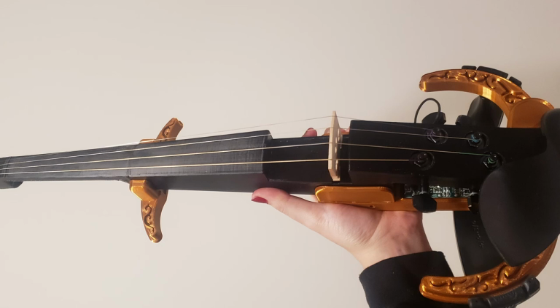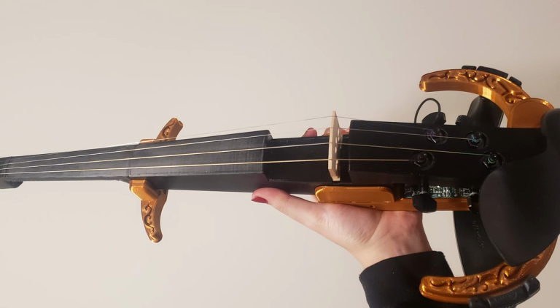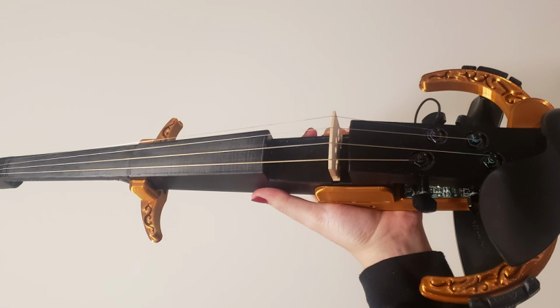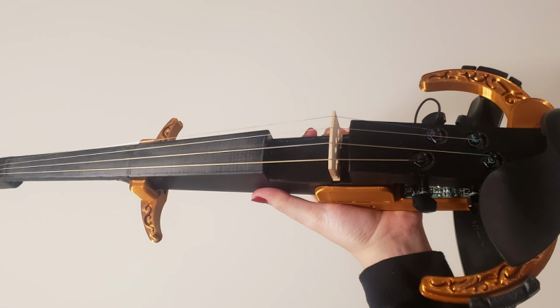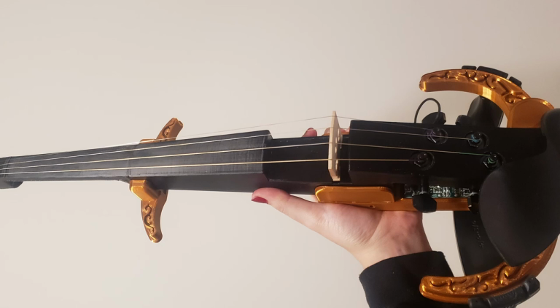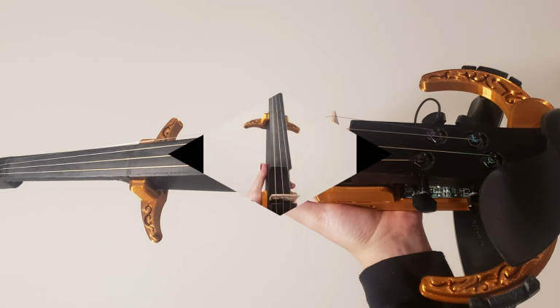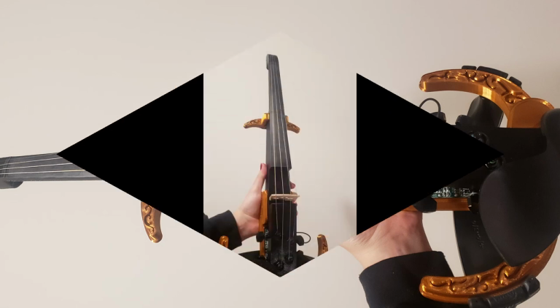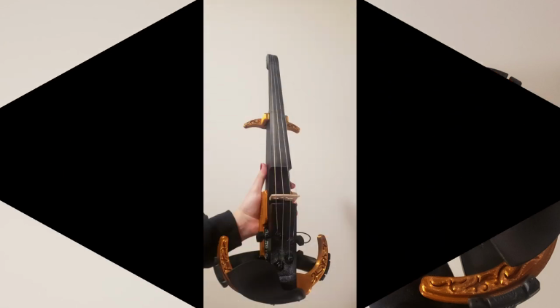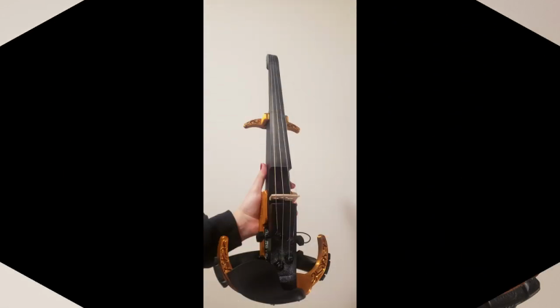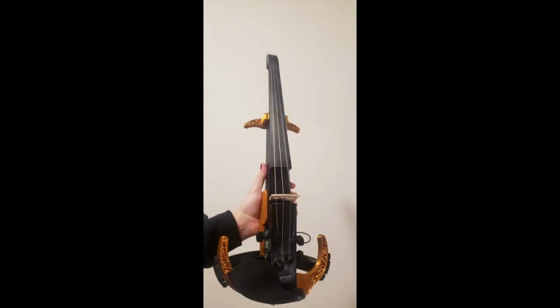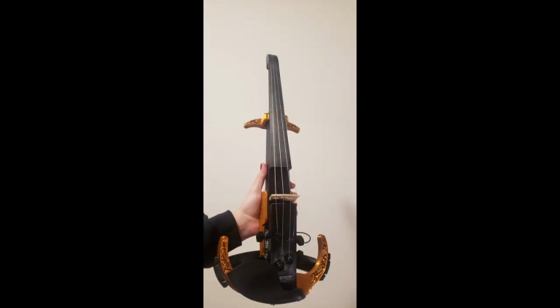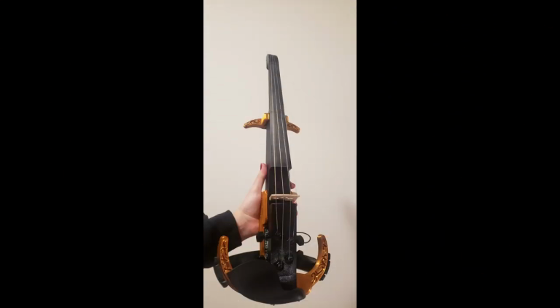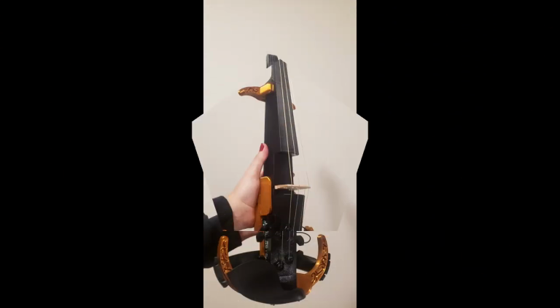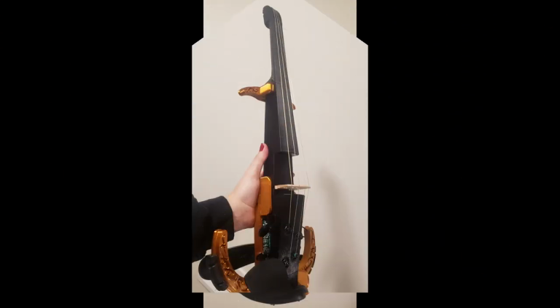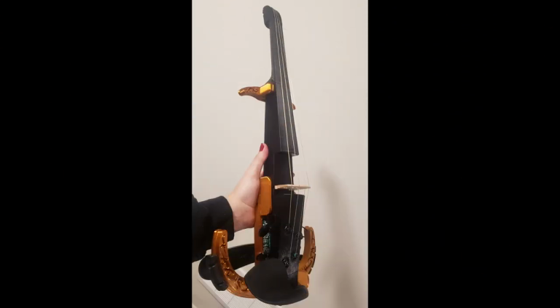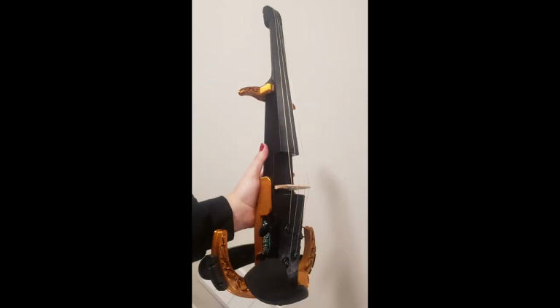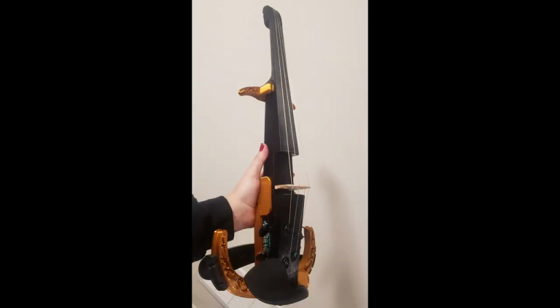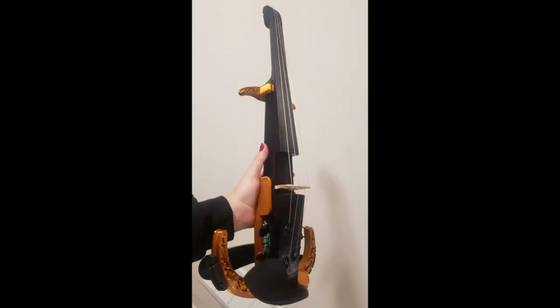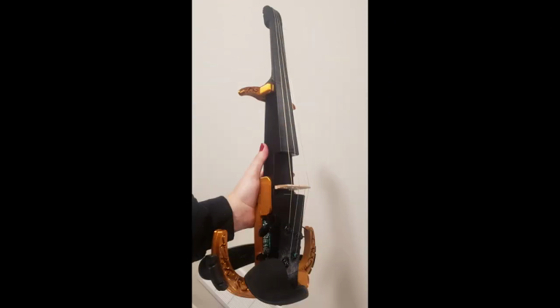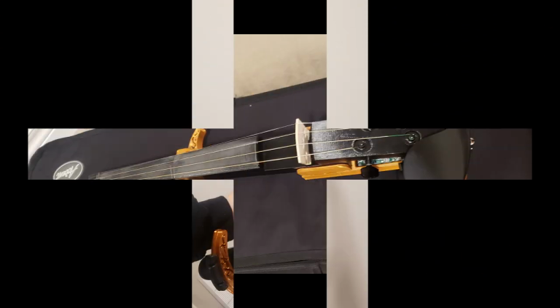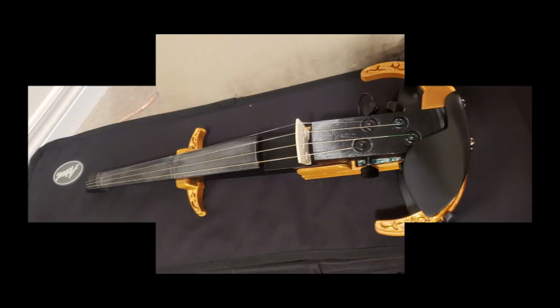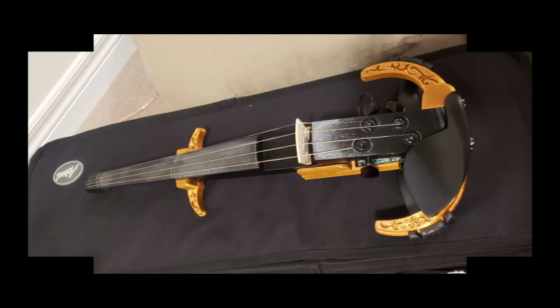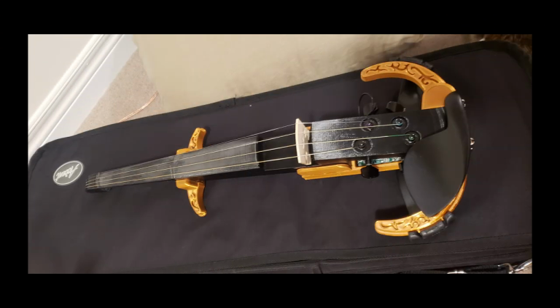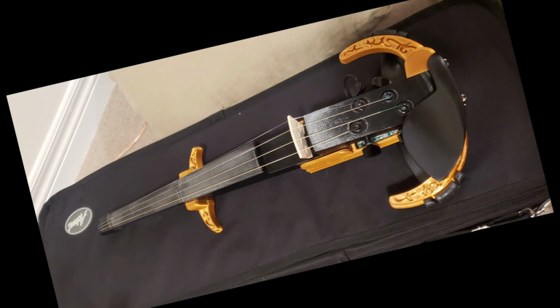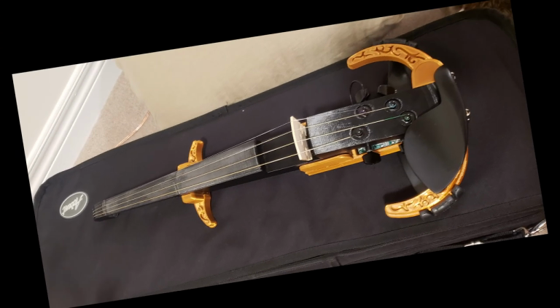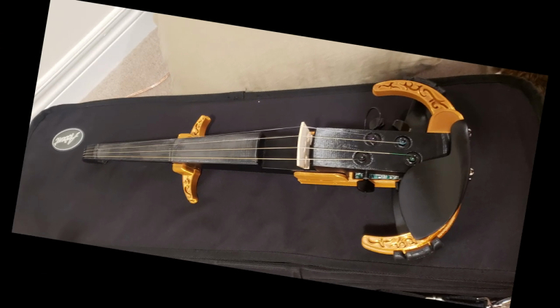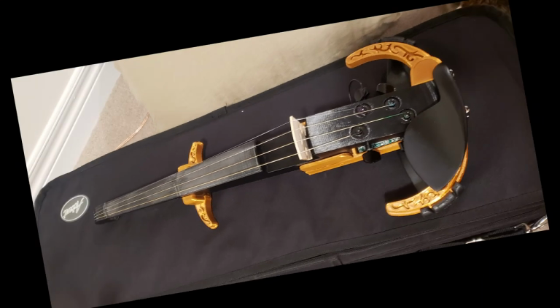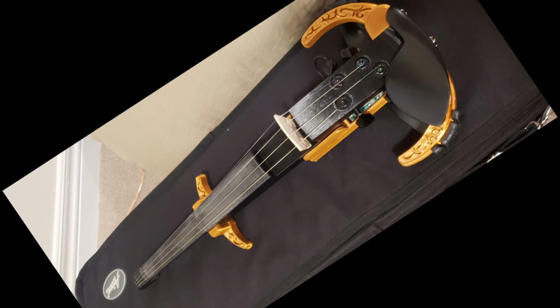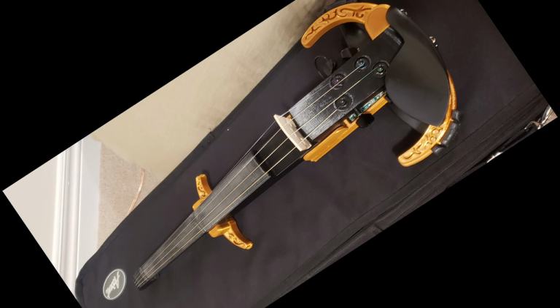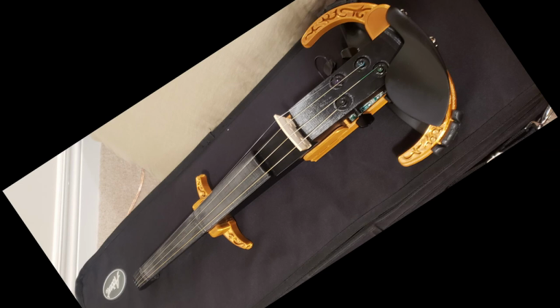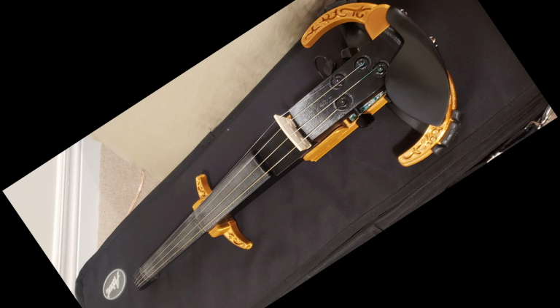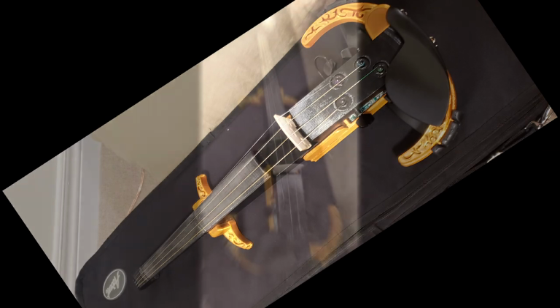Do you want to build an electric violin? Well, tough luck! Because there's no good tutorials out there, and this one isn't good either.